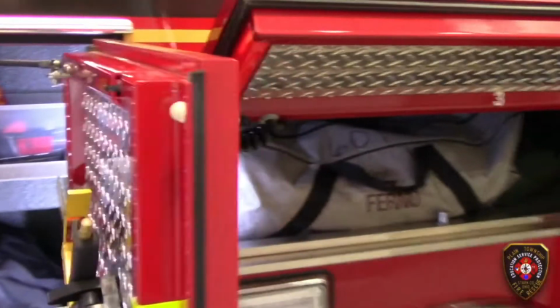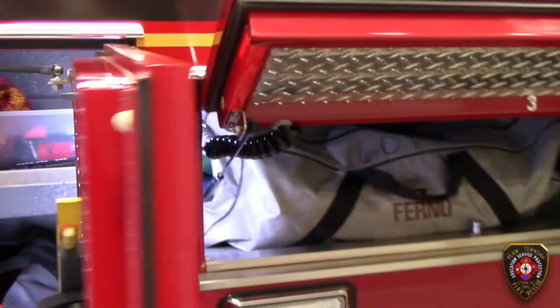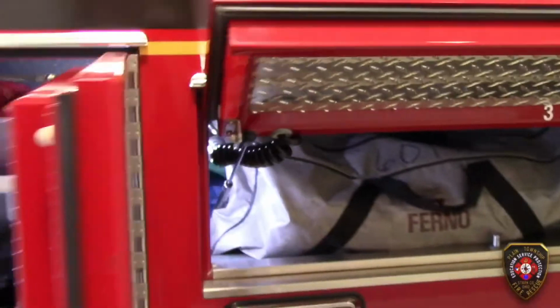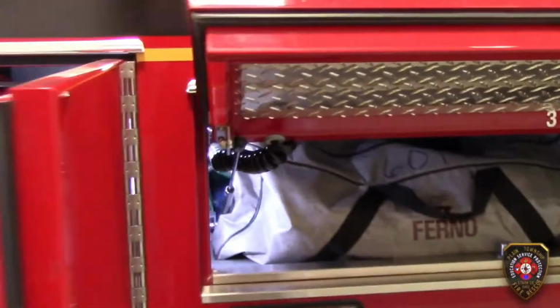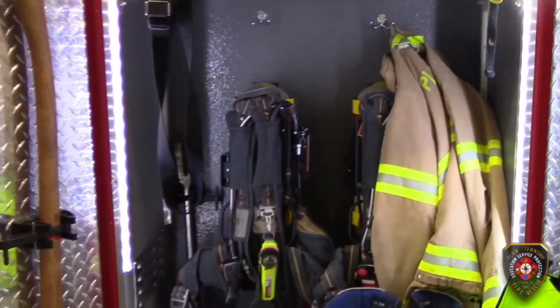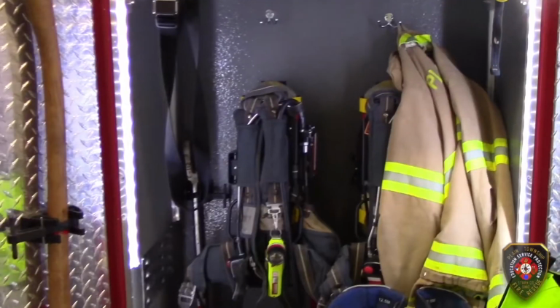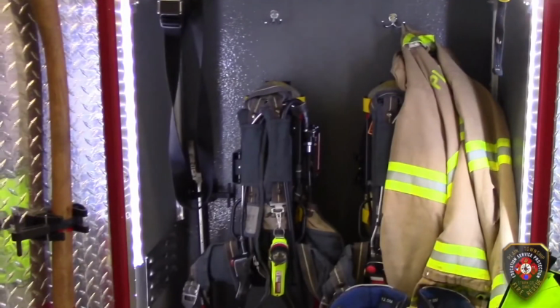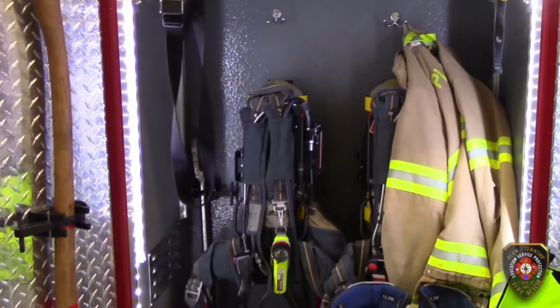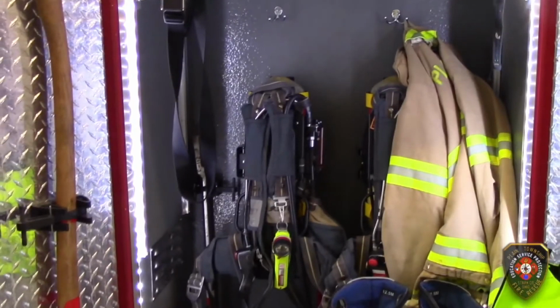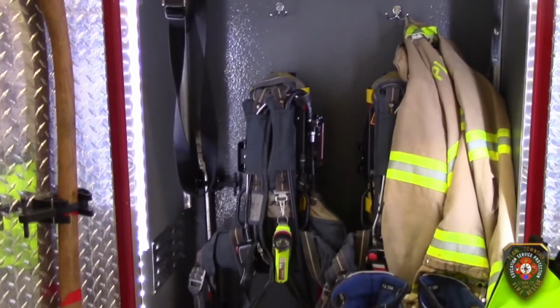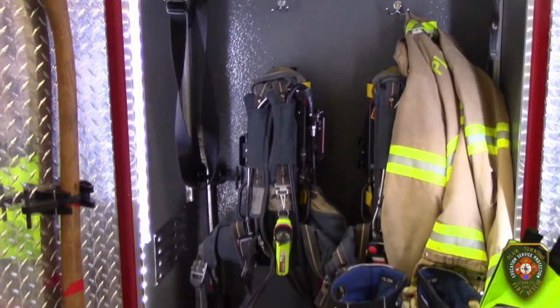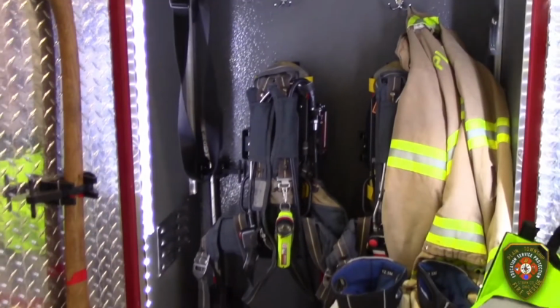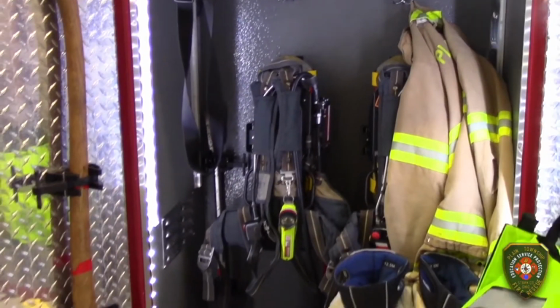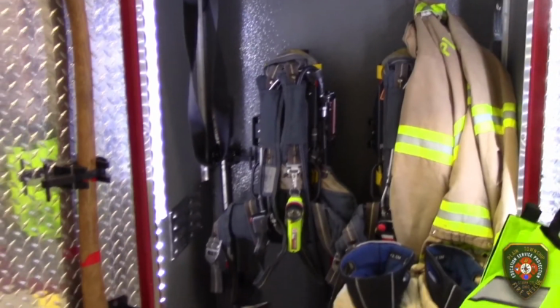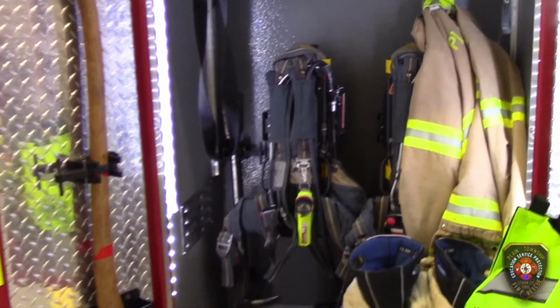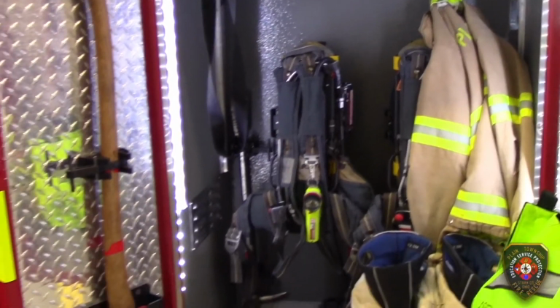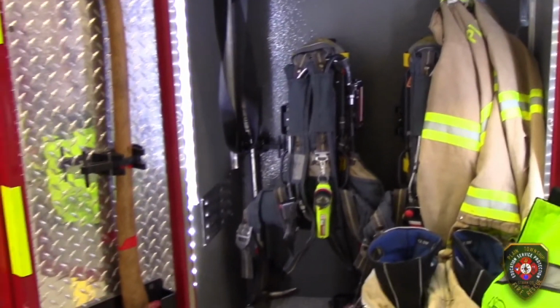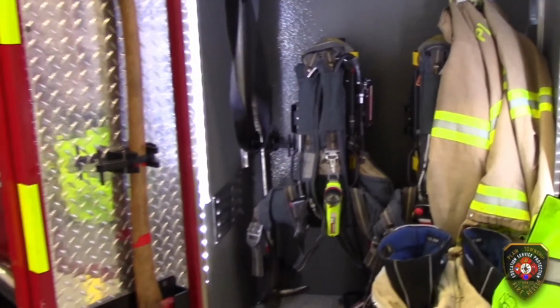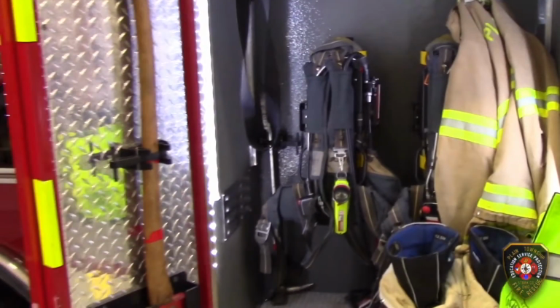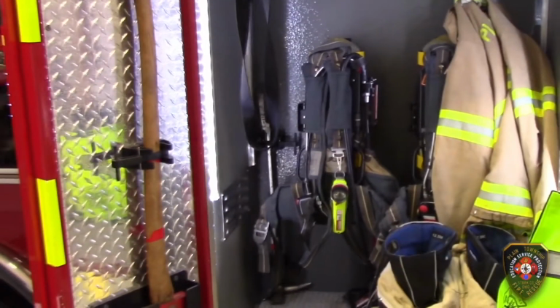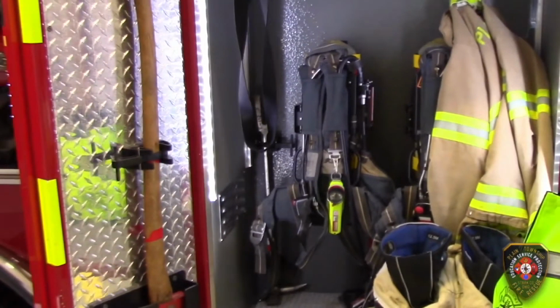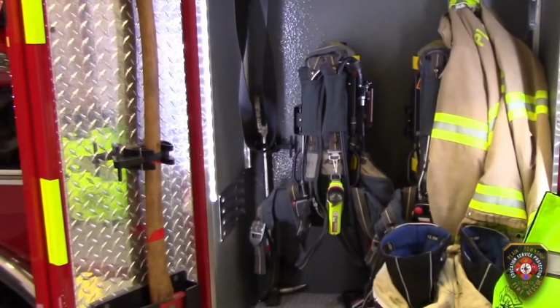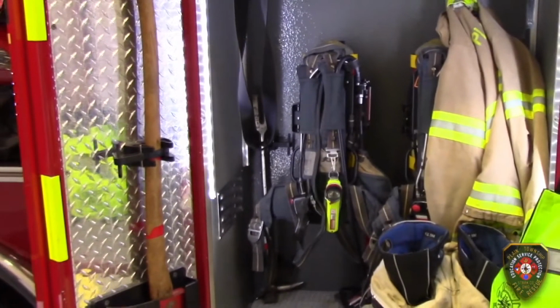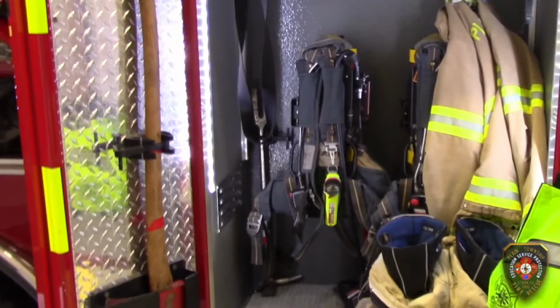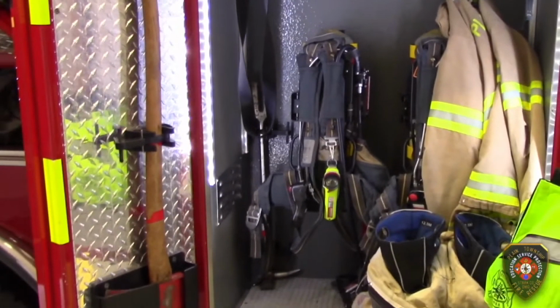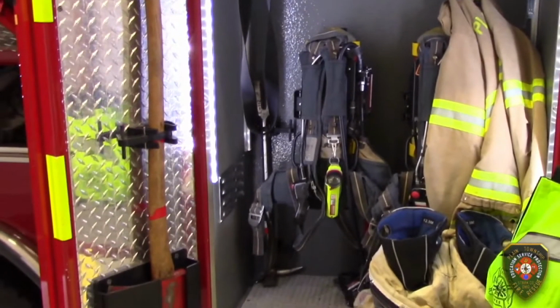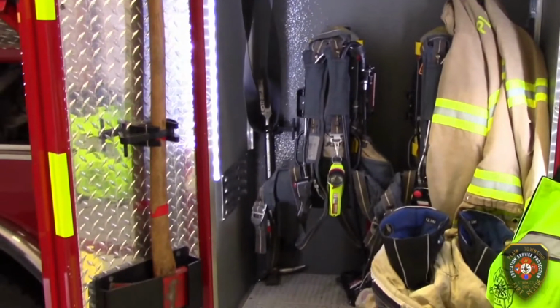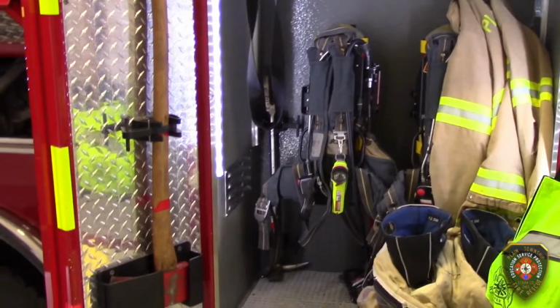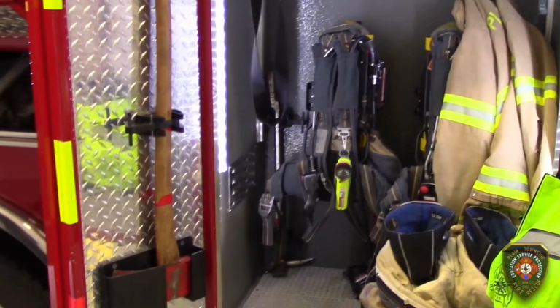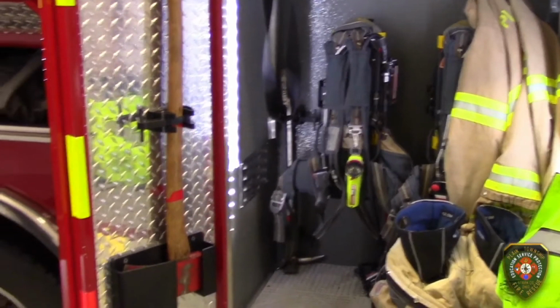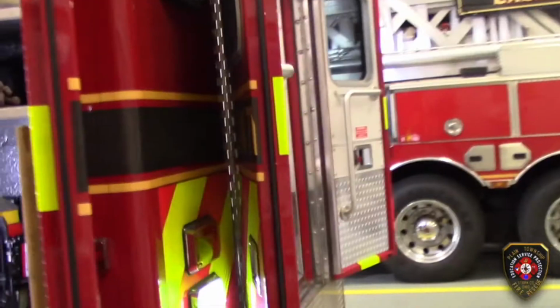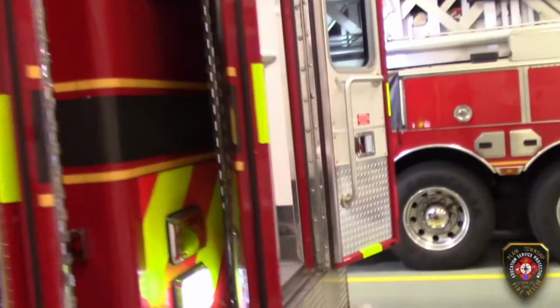We keep our fire gear hanging in an easy to reach spot on the truck to get ready quickly for a fire.